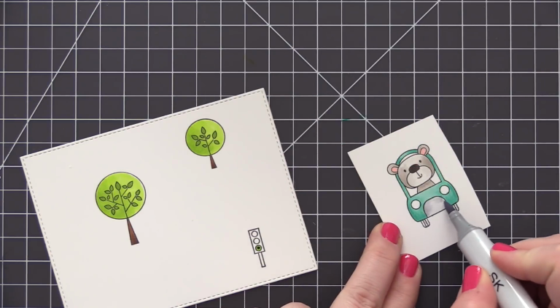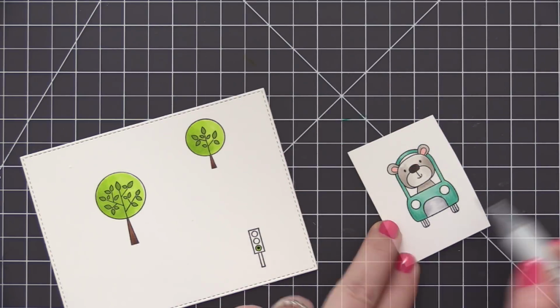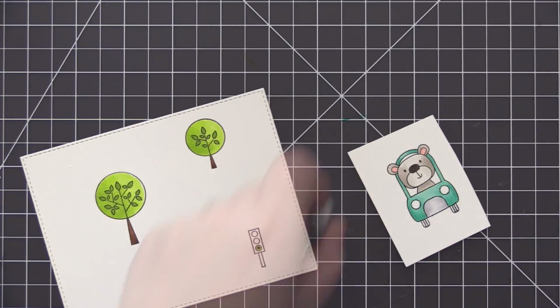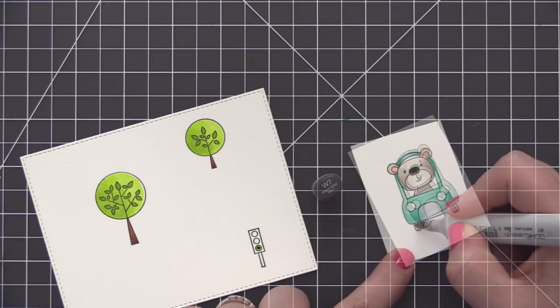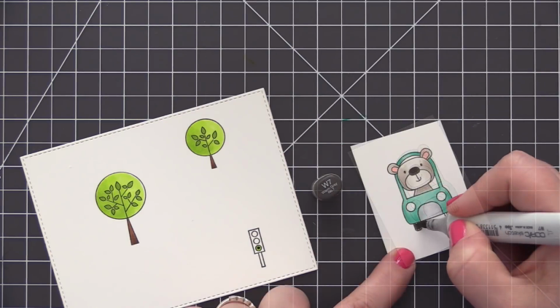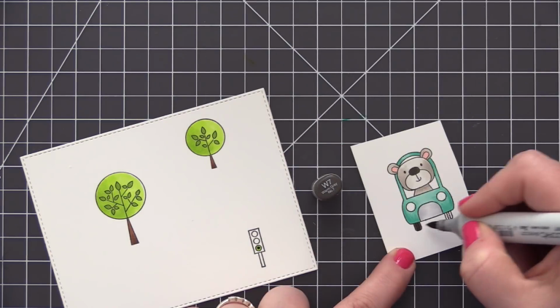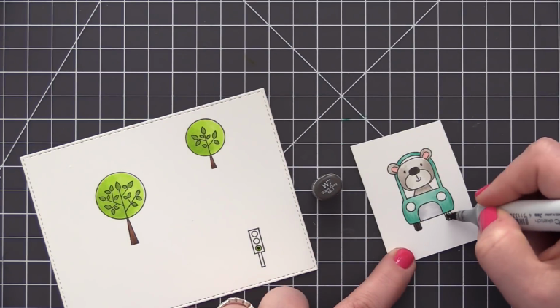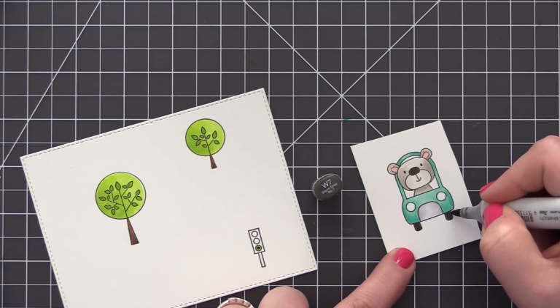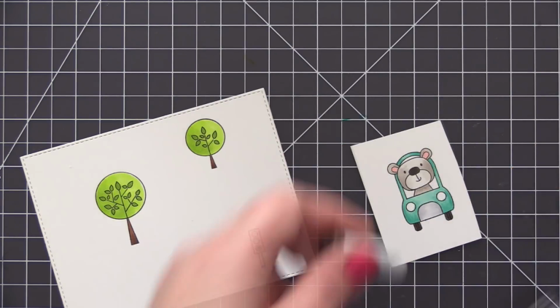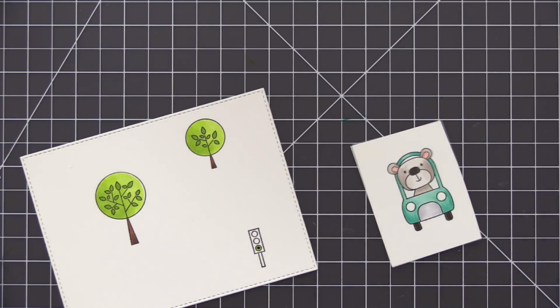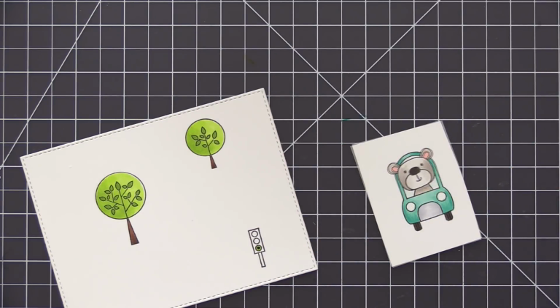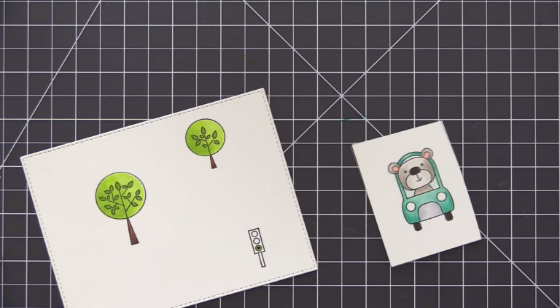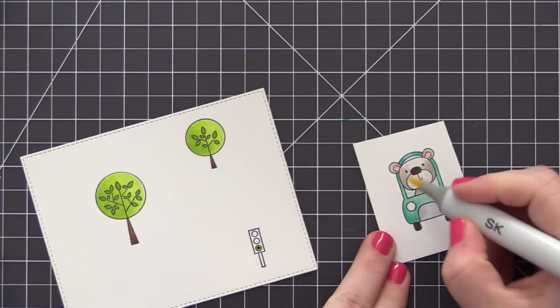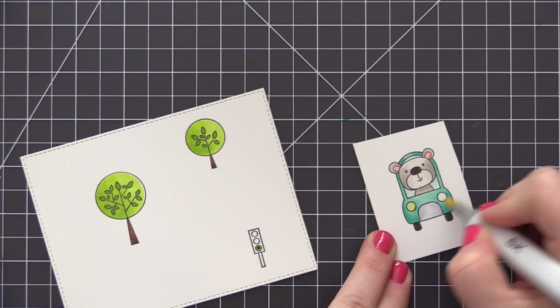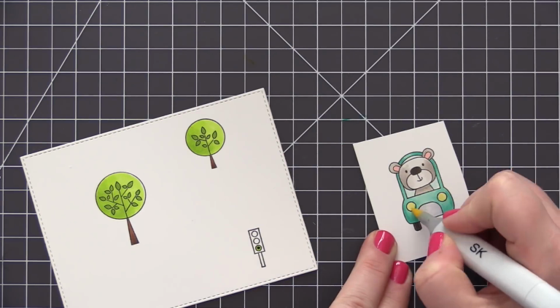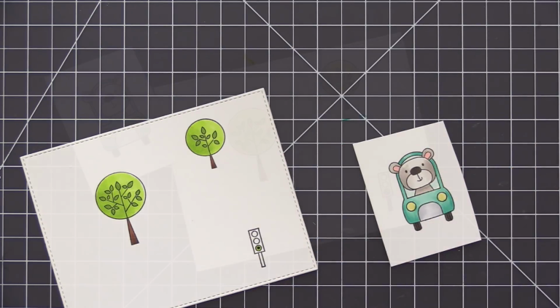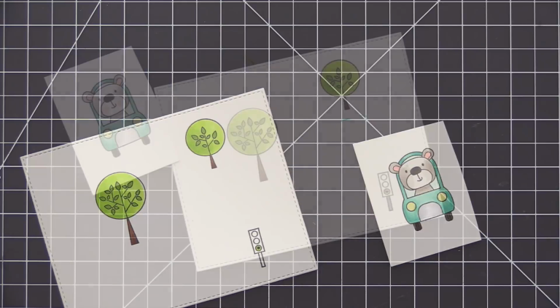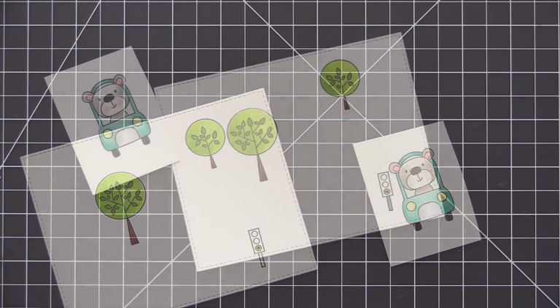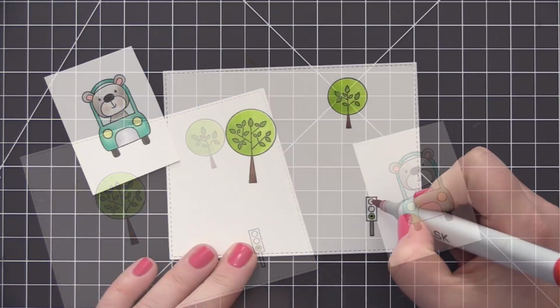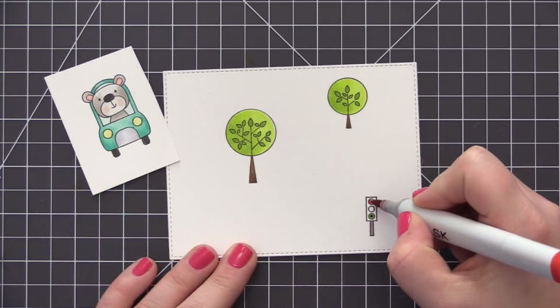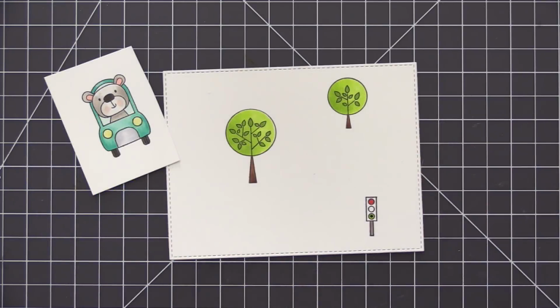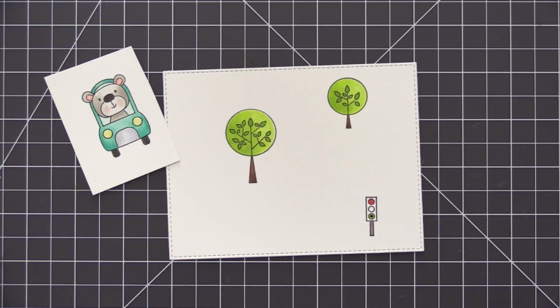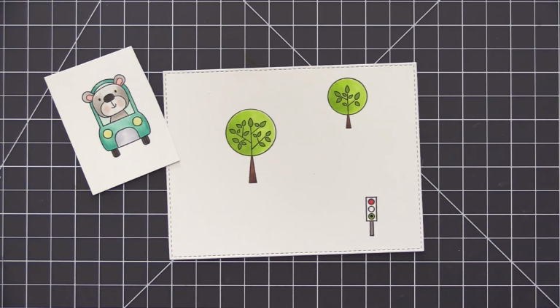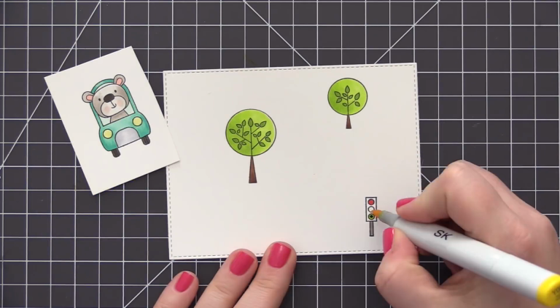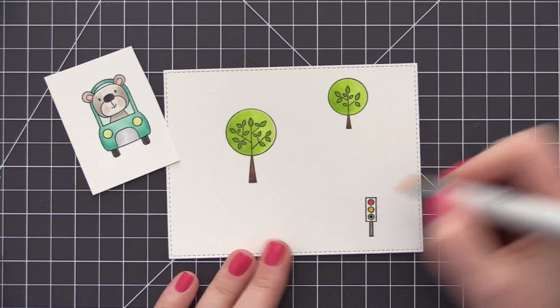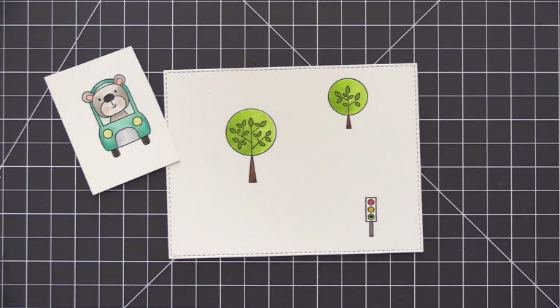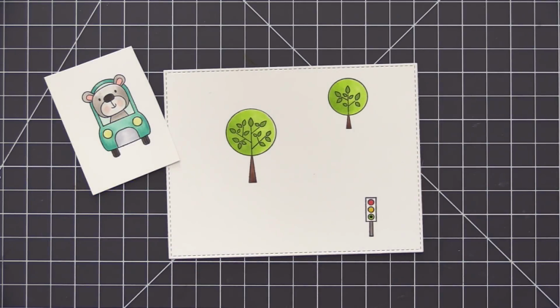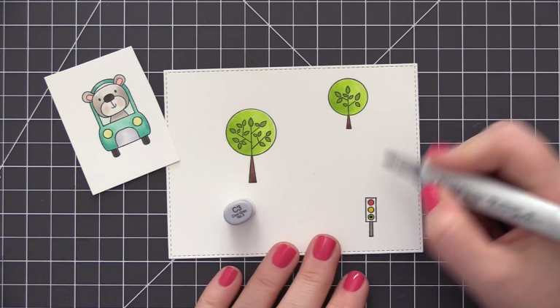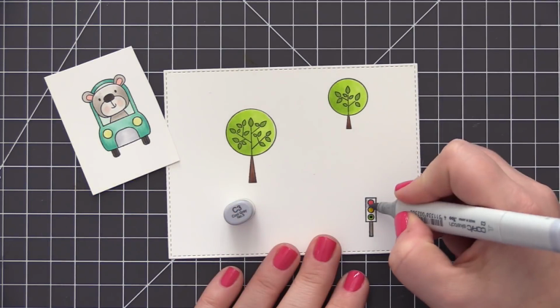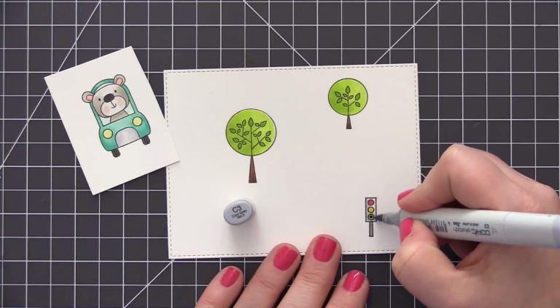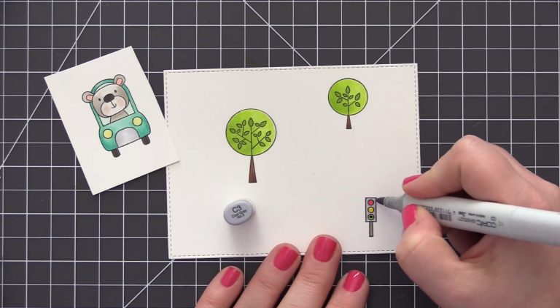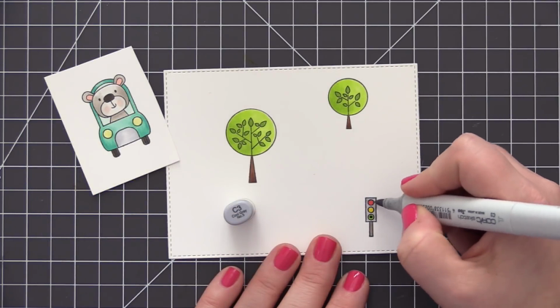All of these images were stamped with extreme black hybrid ink so that I could easily color them with Copic markers with no problem with bleeding or anything like that.